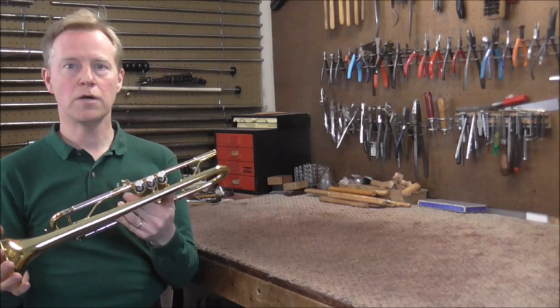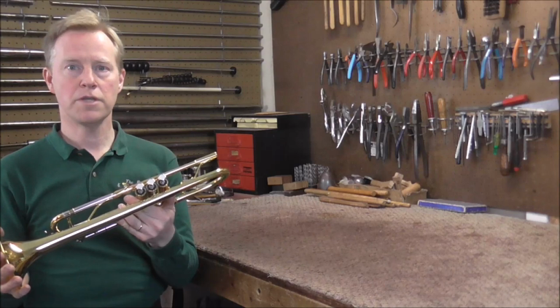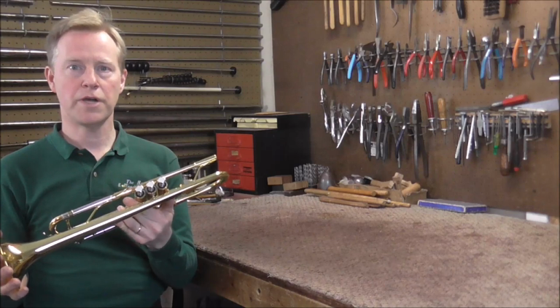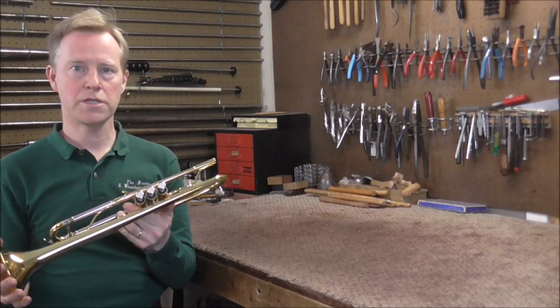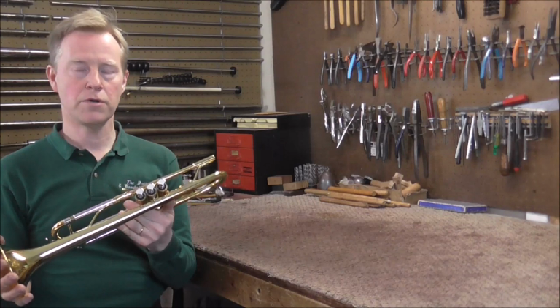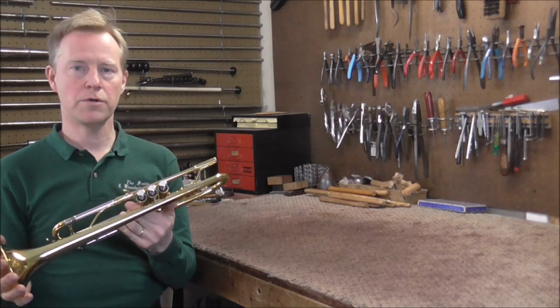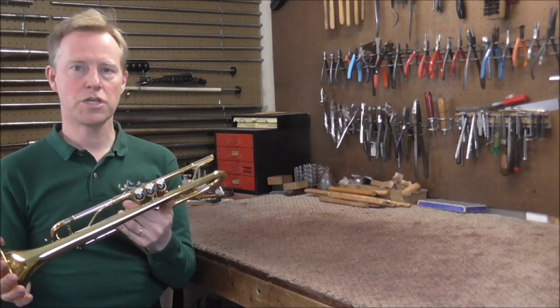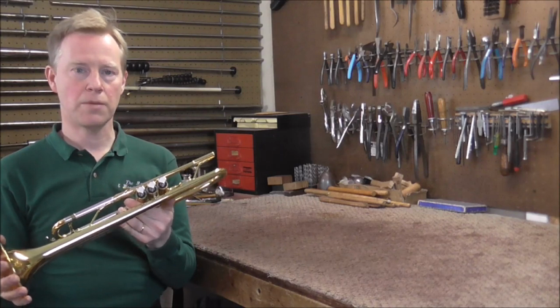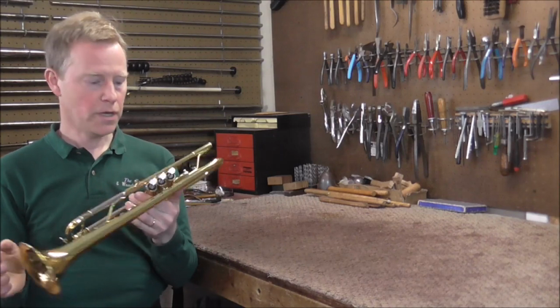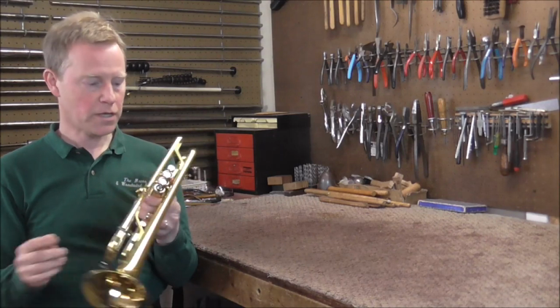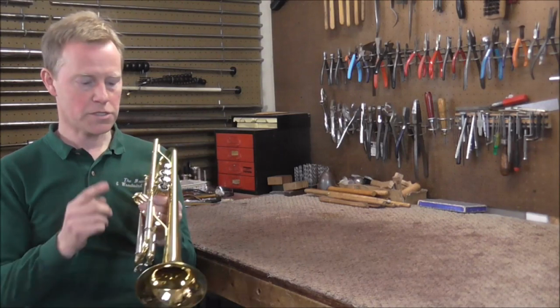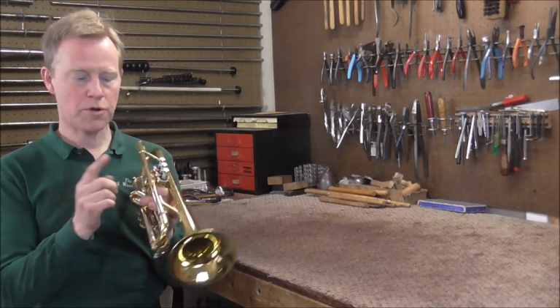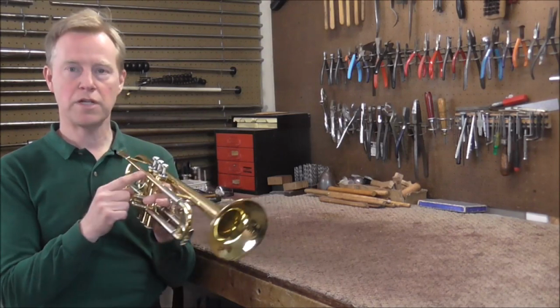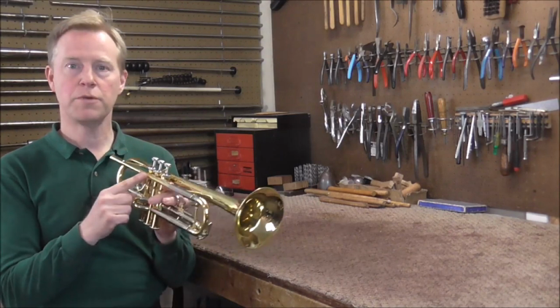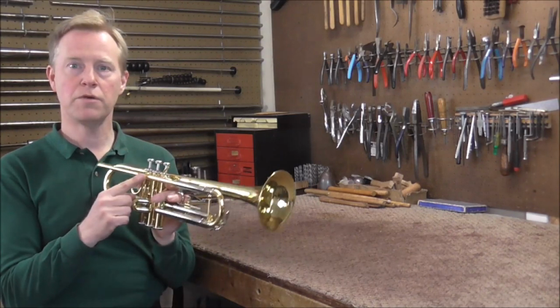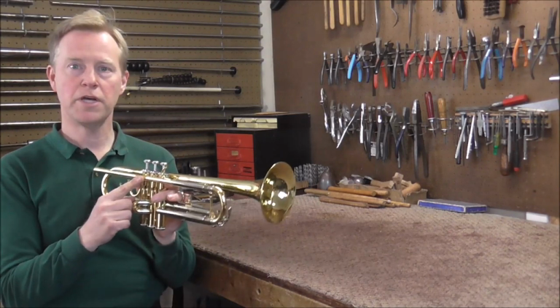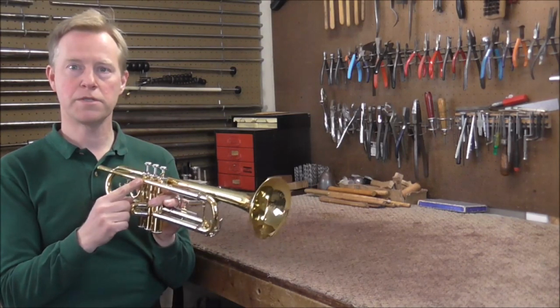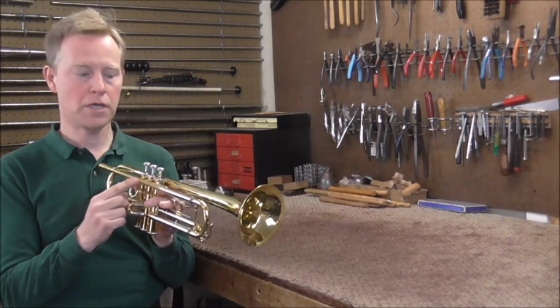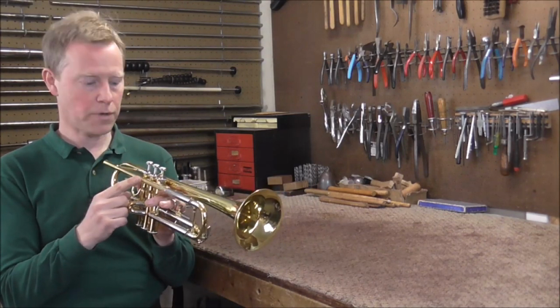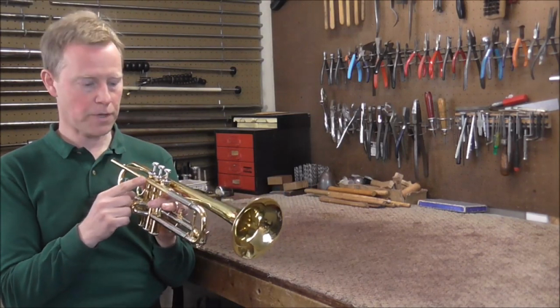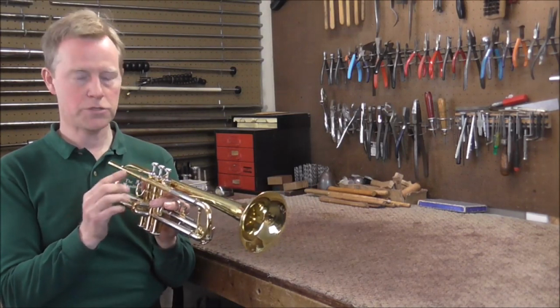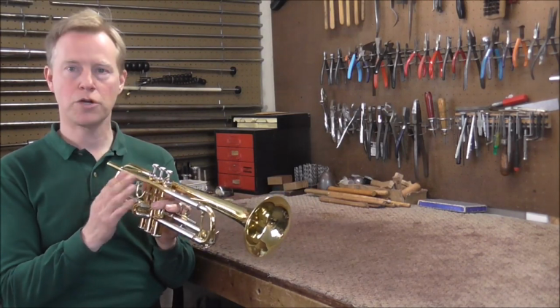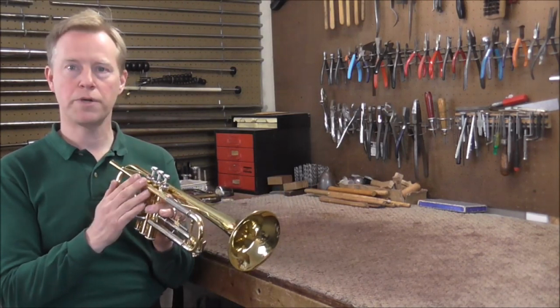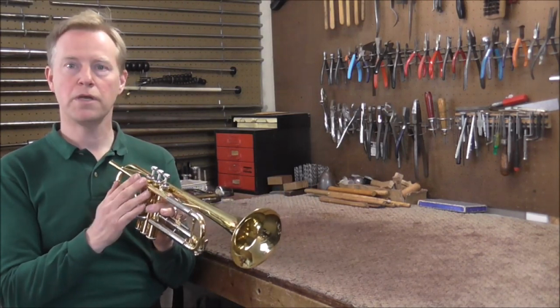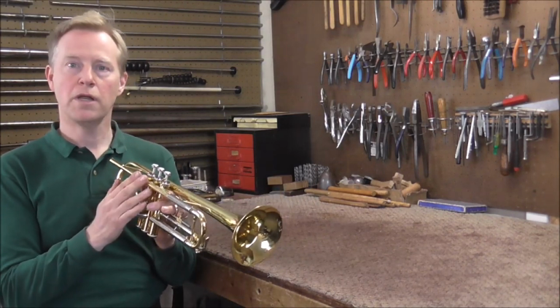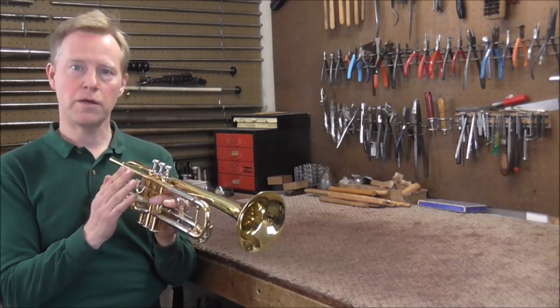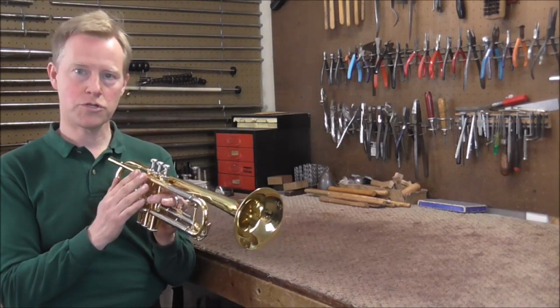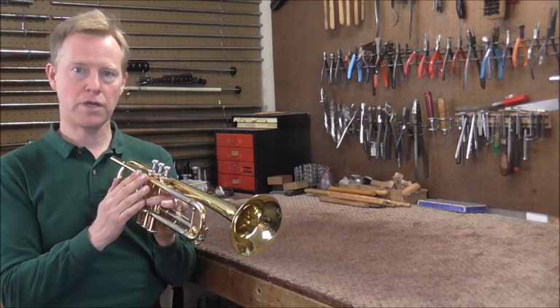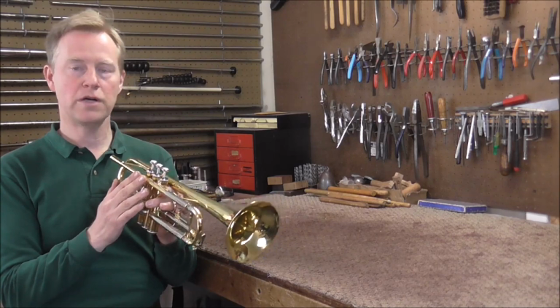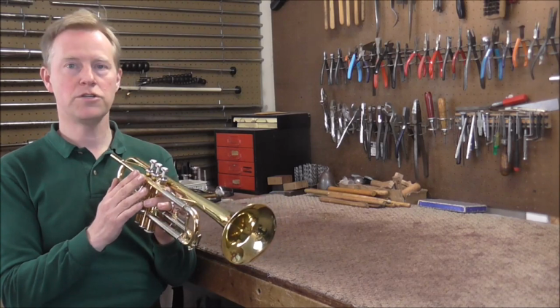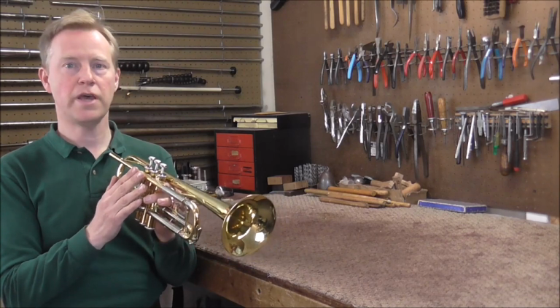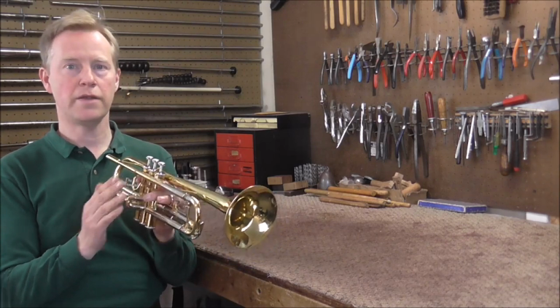Welcome to the Brandes Woodwind Shop. The customer wants me to replace the lead pipe on this trumpet, and I will show you how to do that.